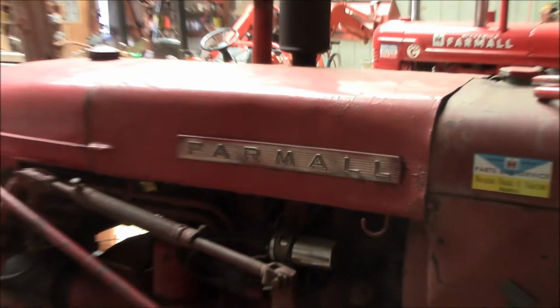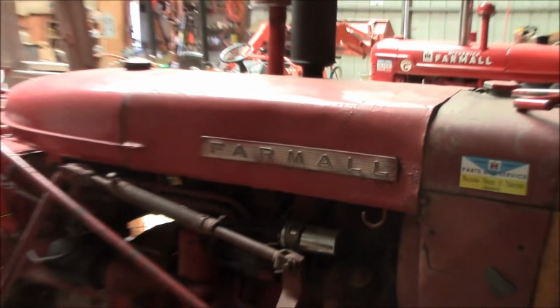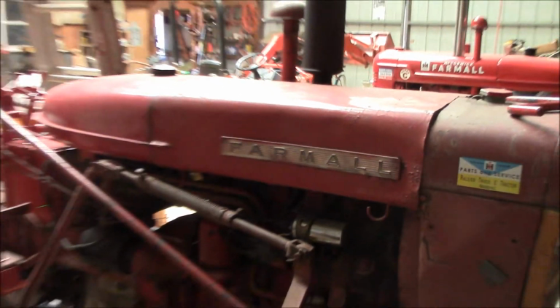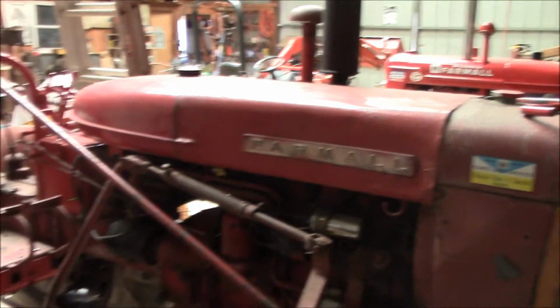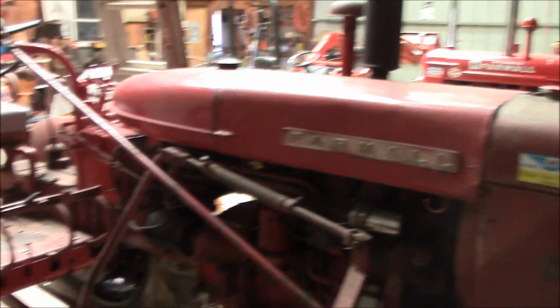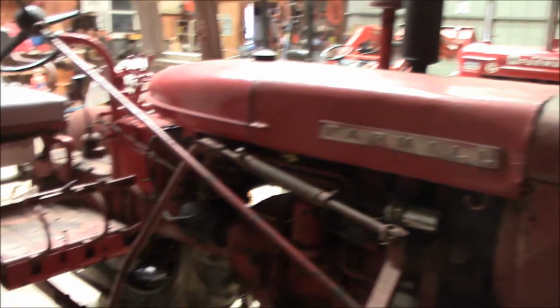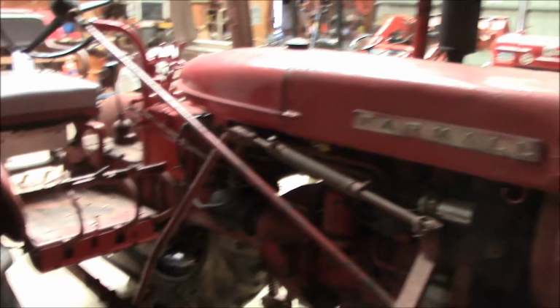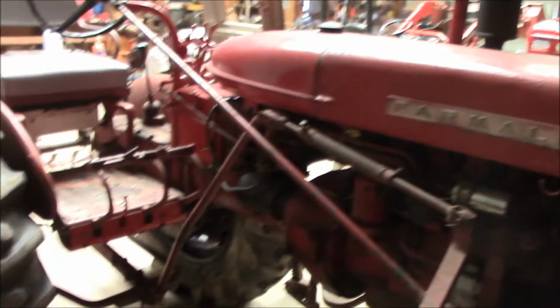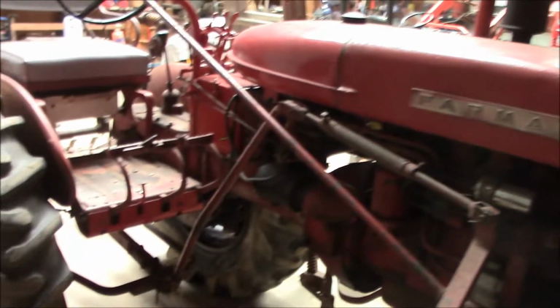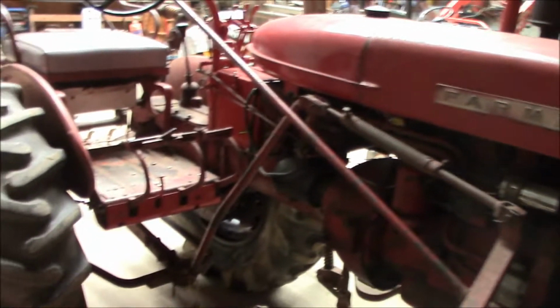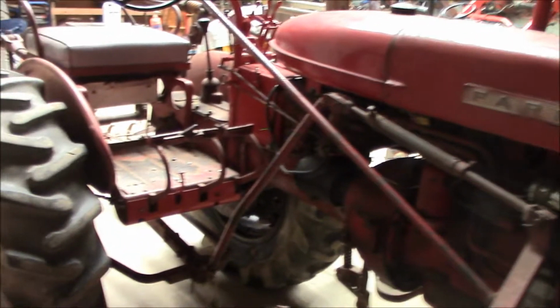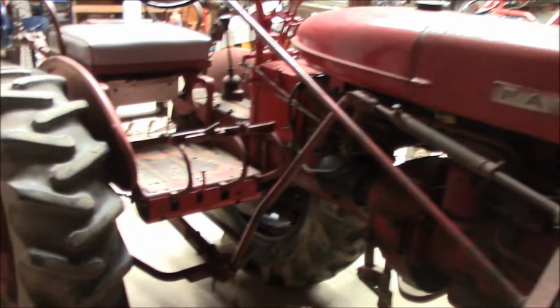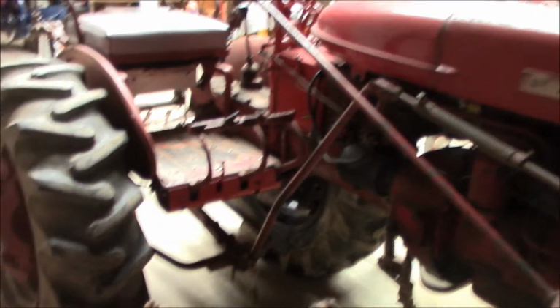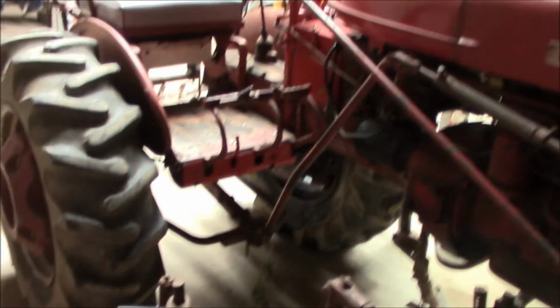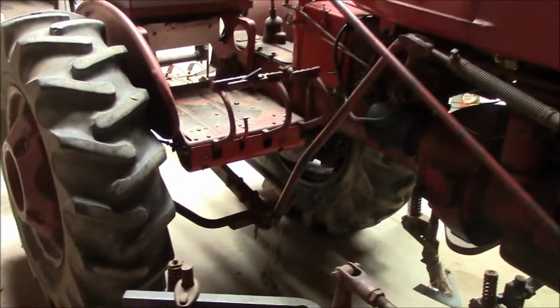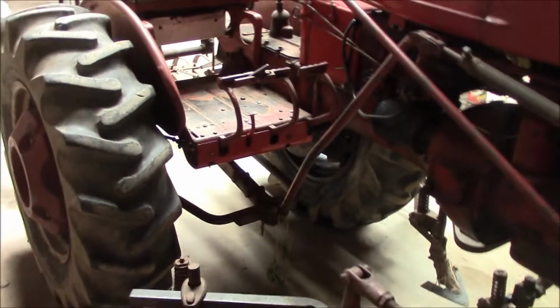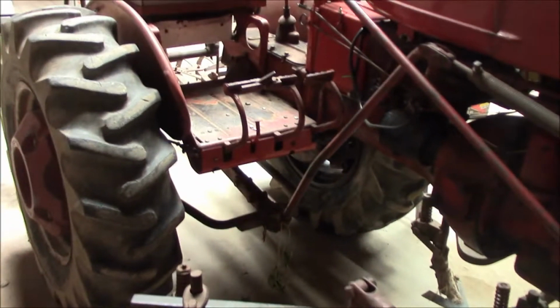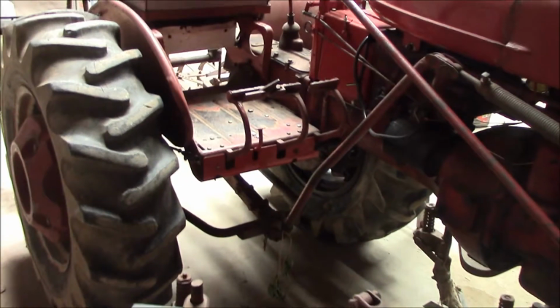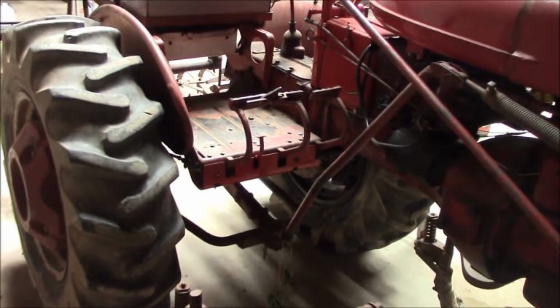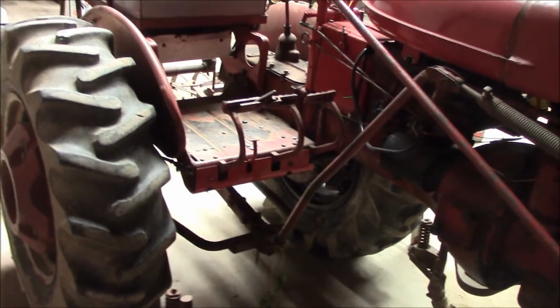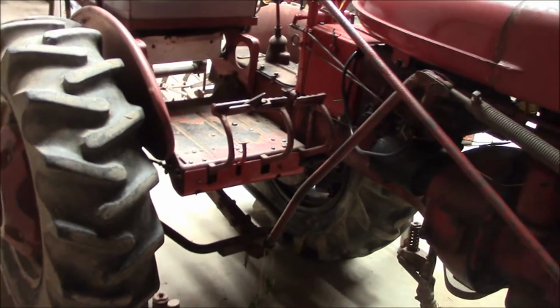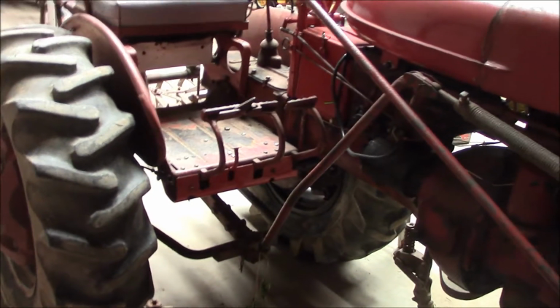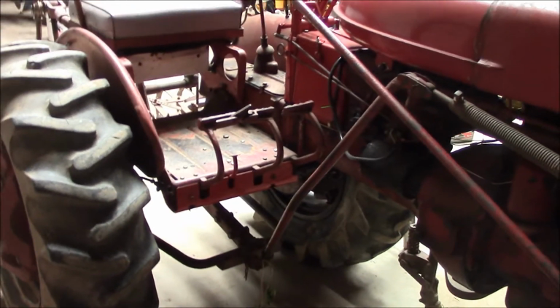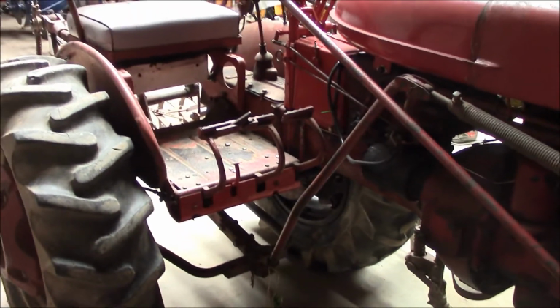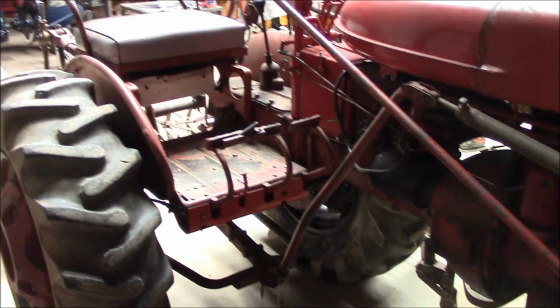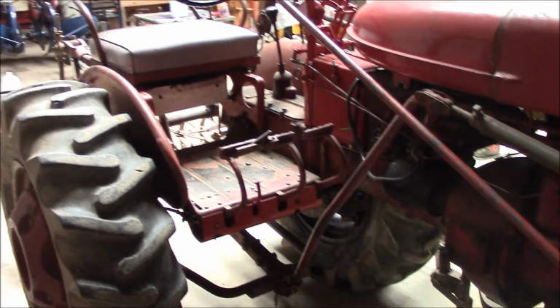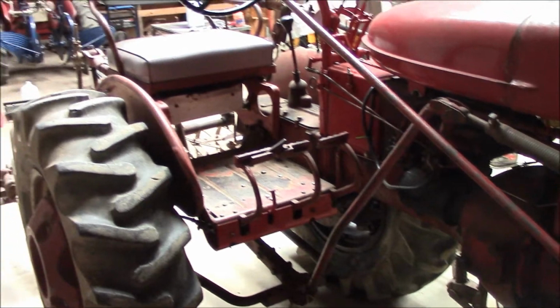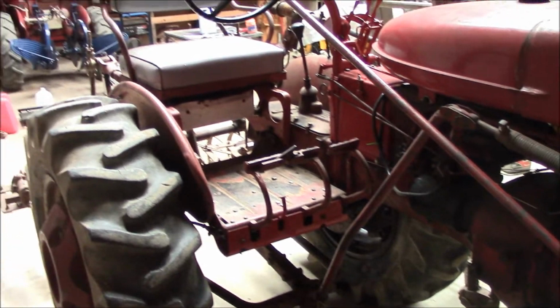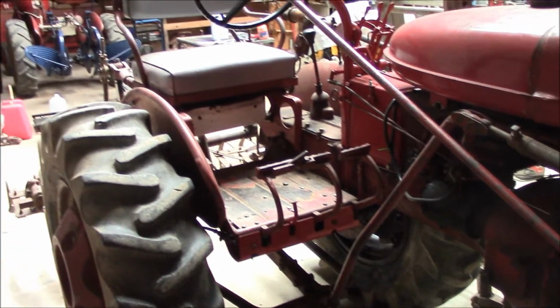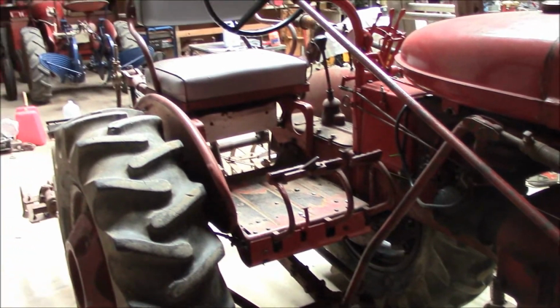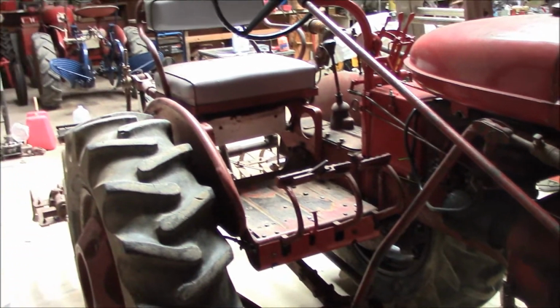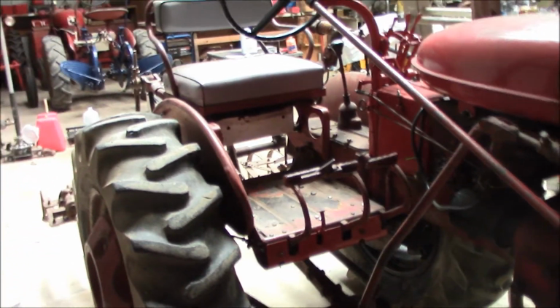Hey YouTube, this is Farmall51 here again. This is the update on the 140.